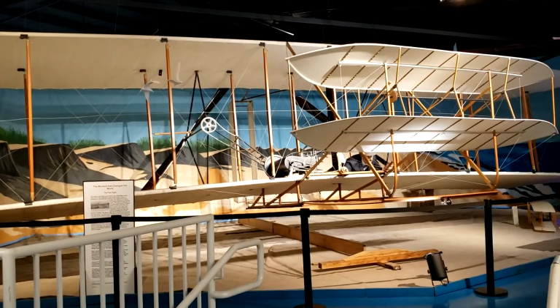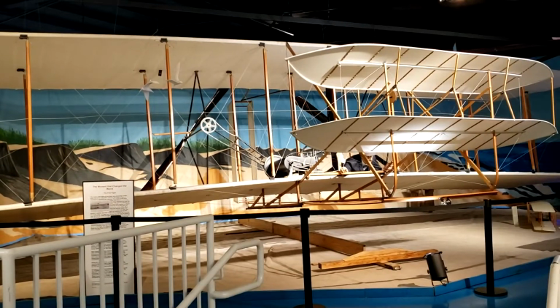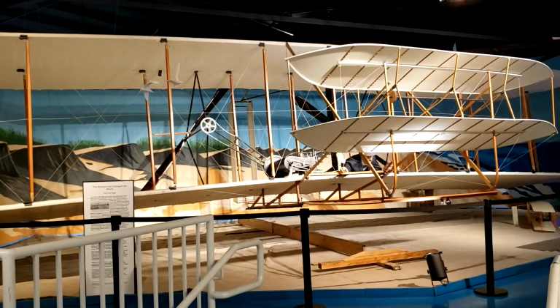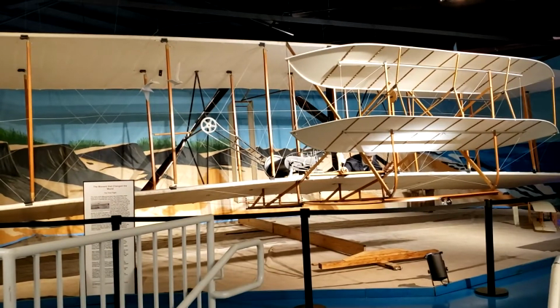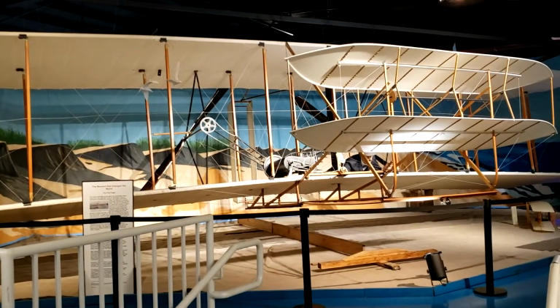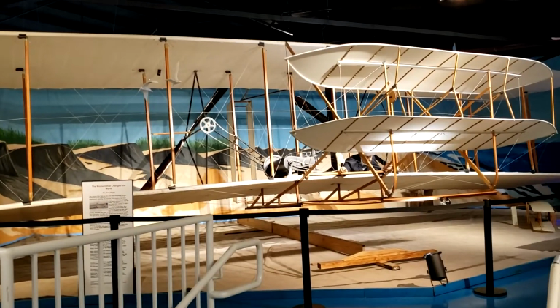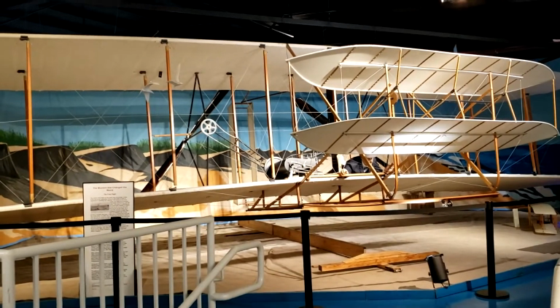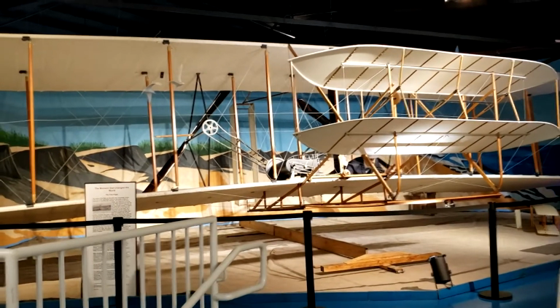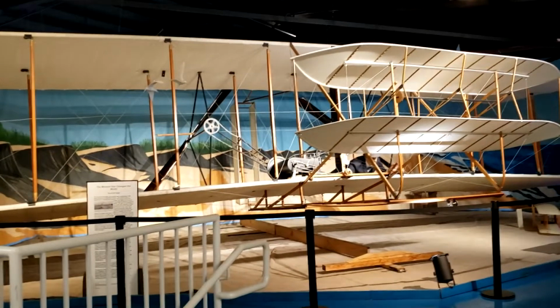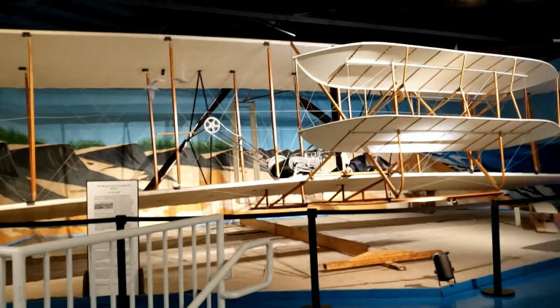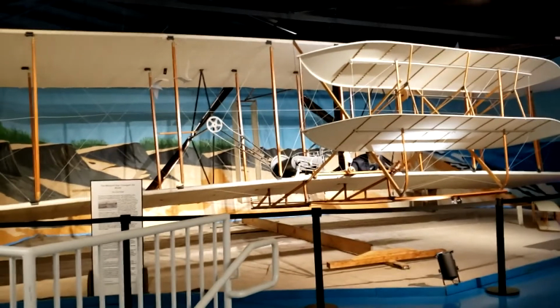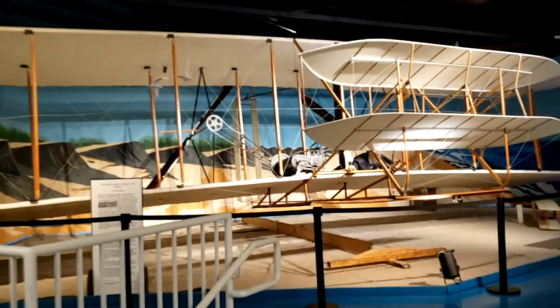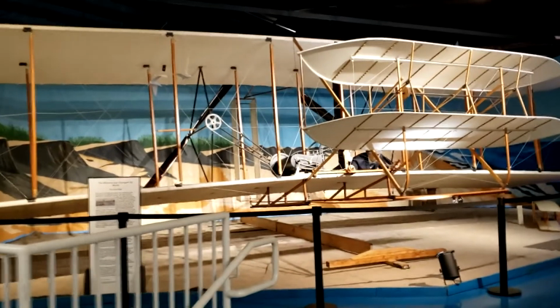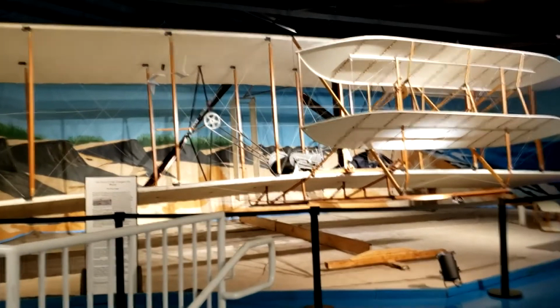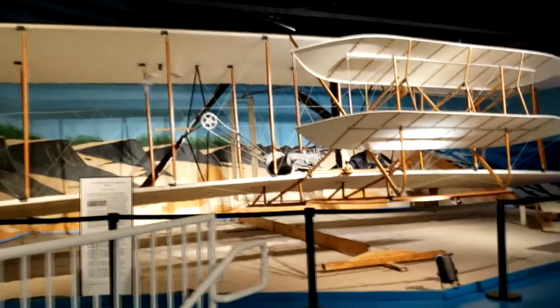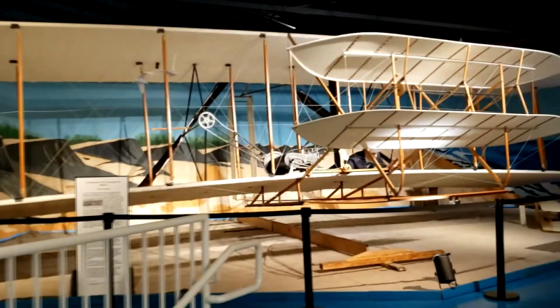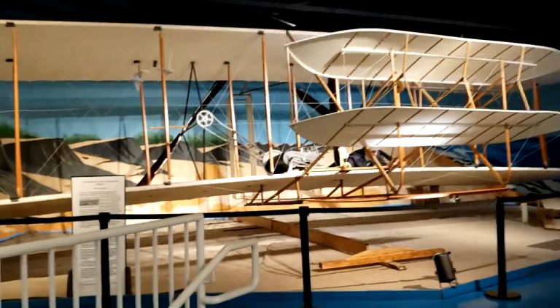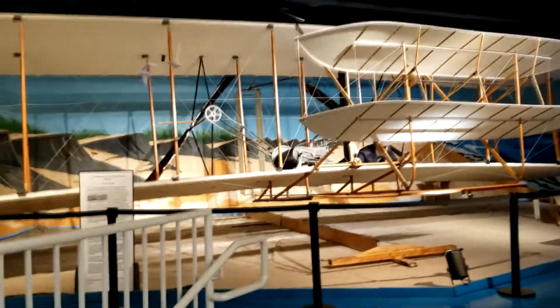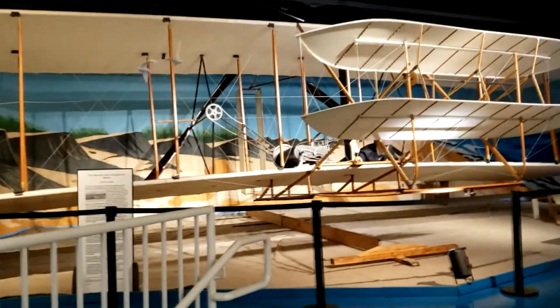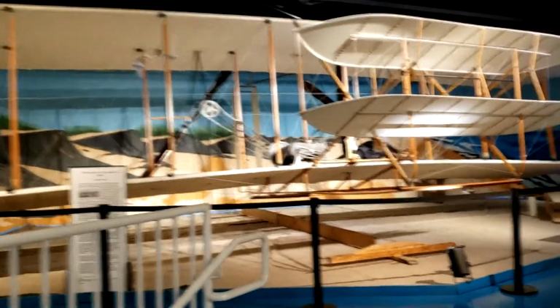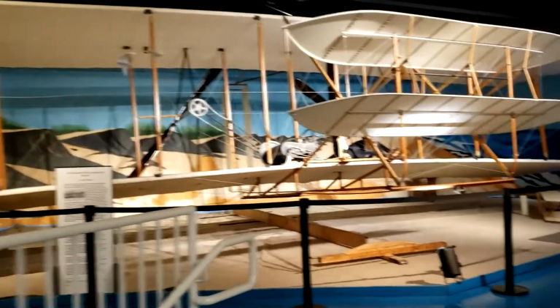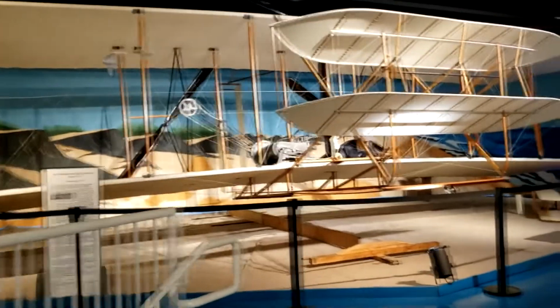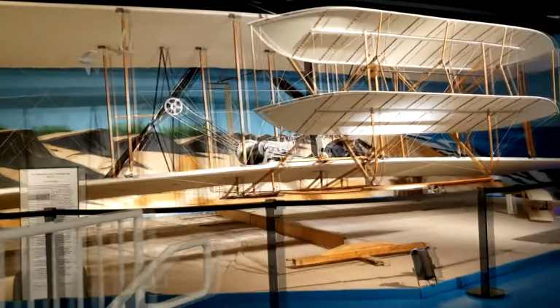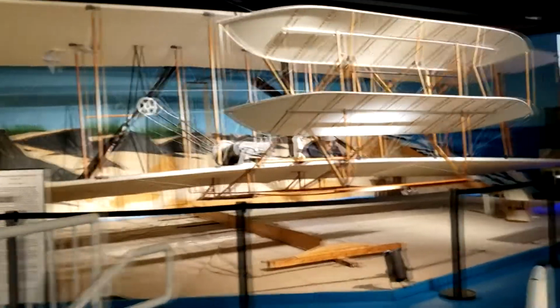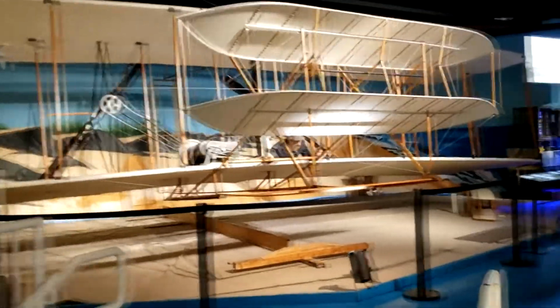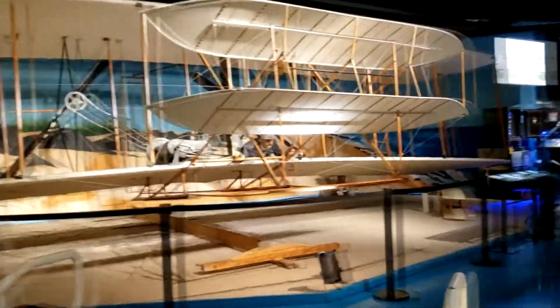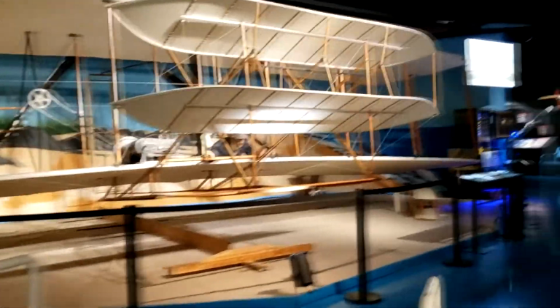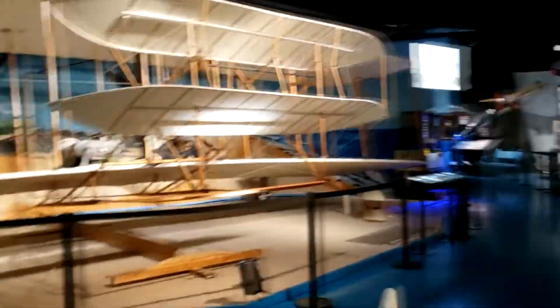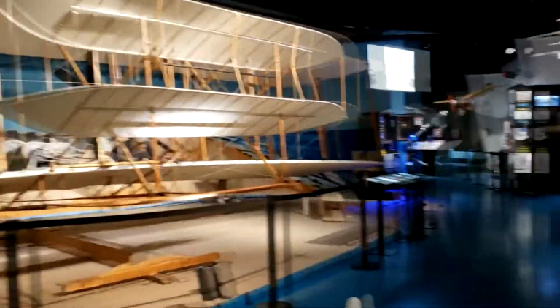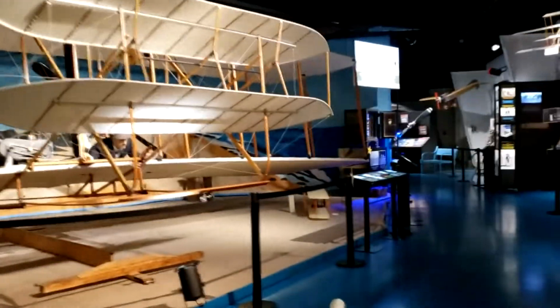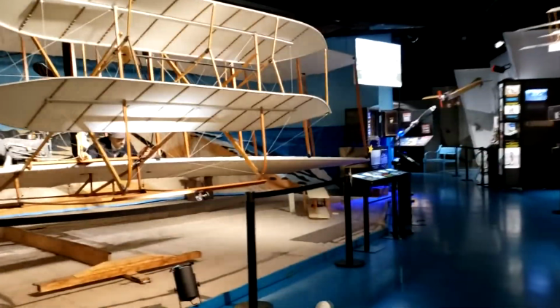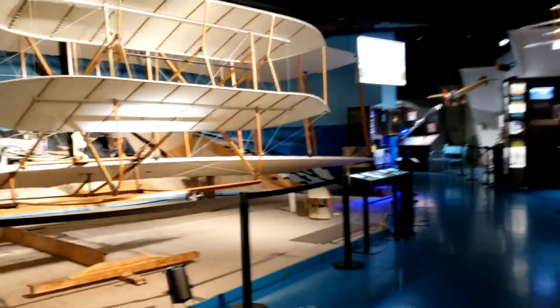Wow, they've got a replica Wright Flyer here. That is awesome.